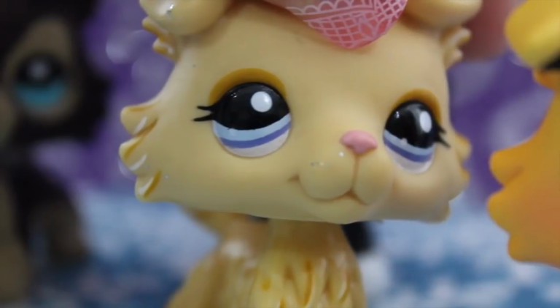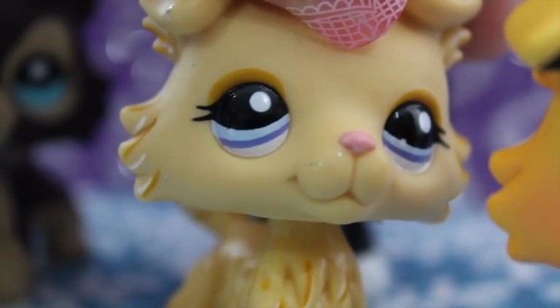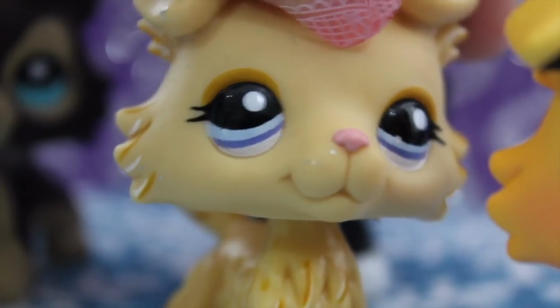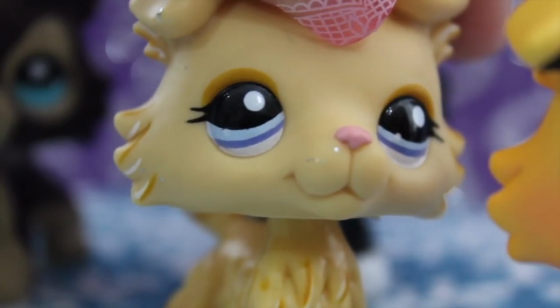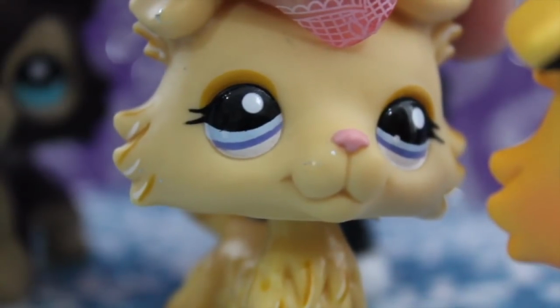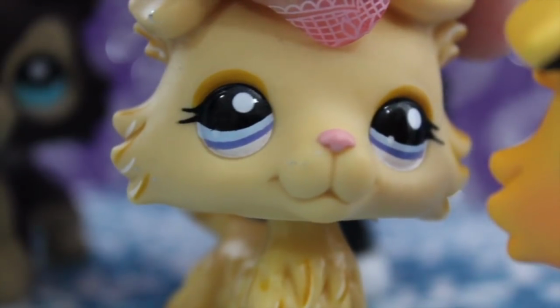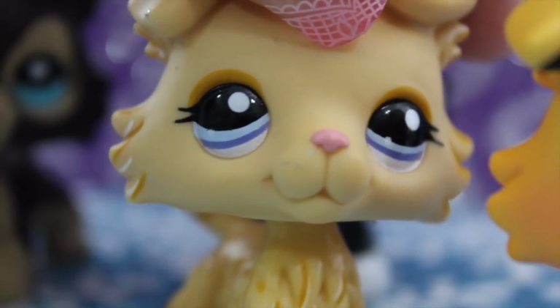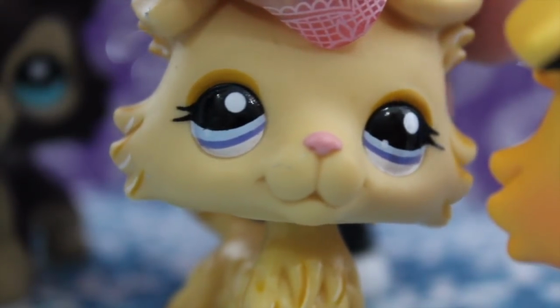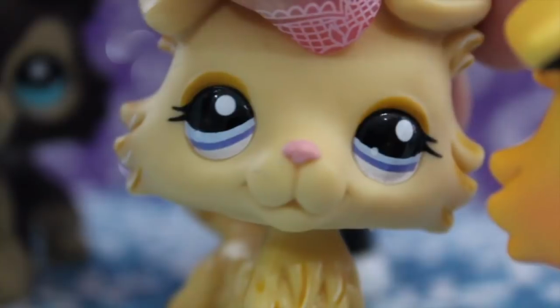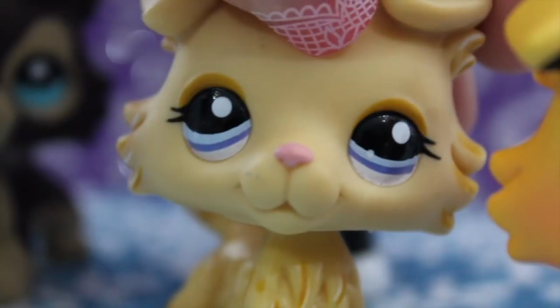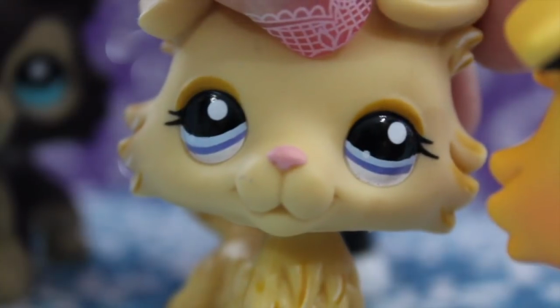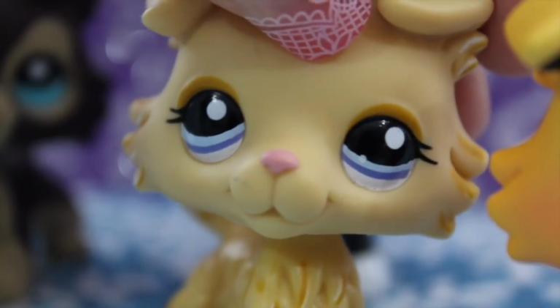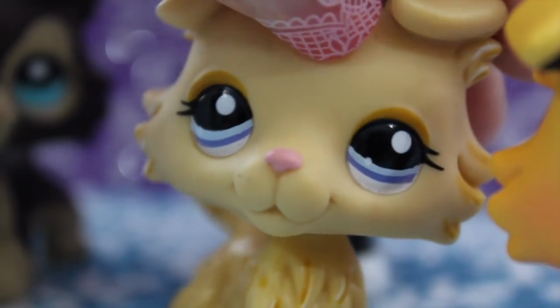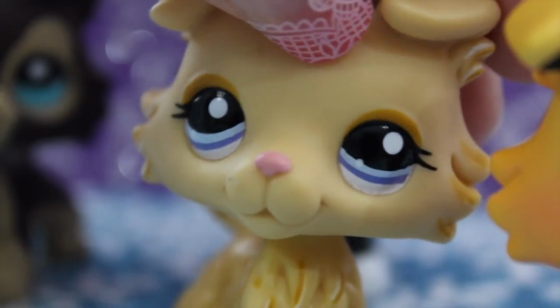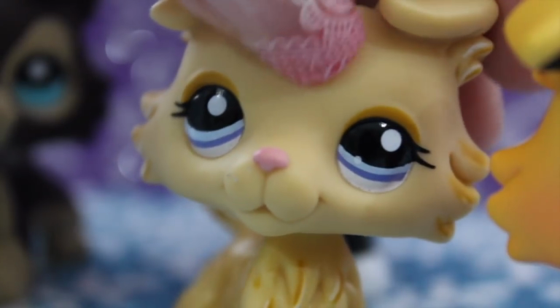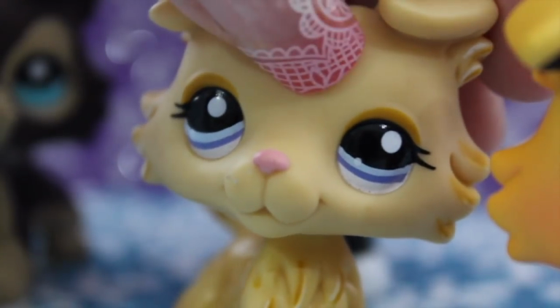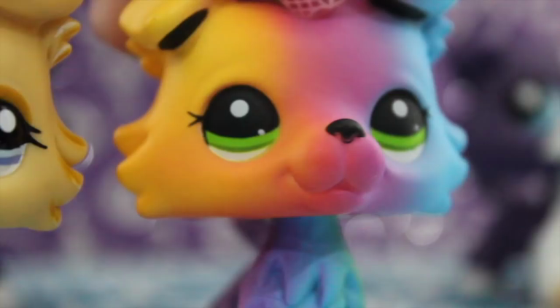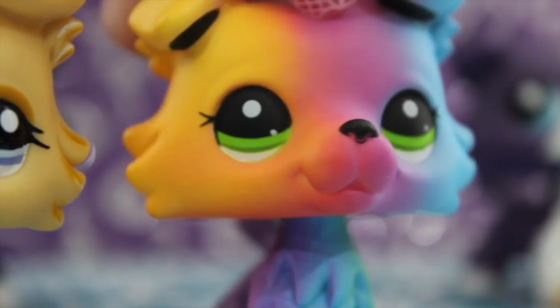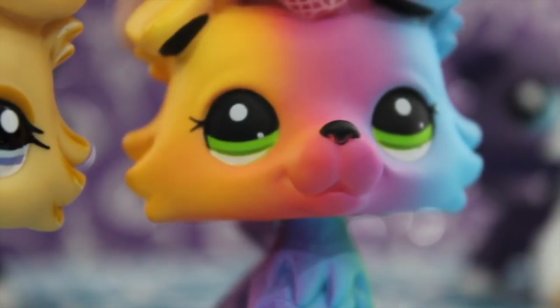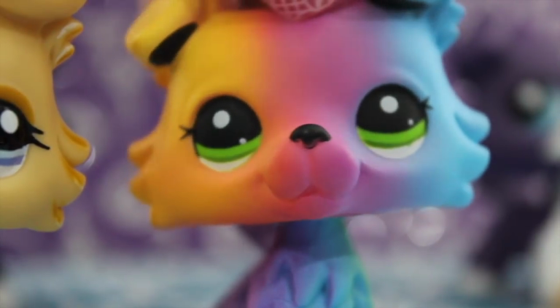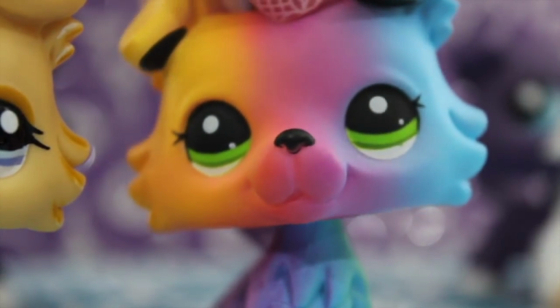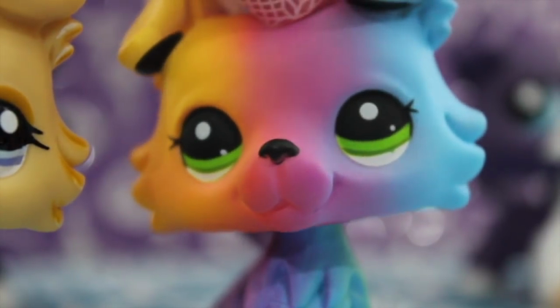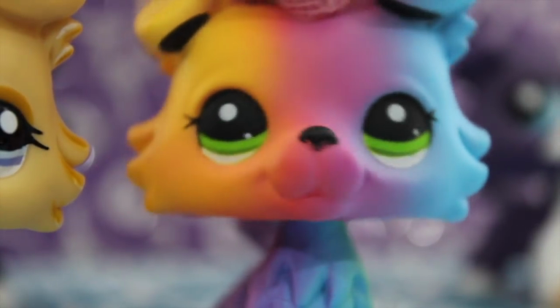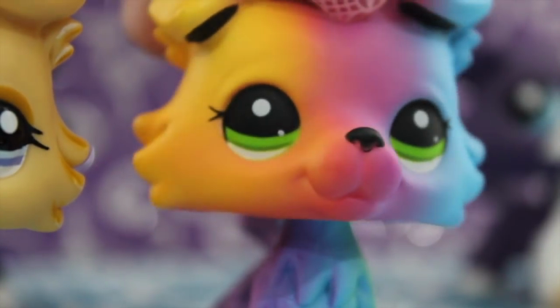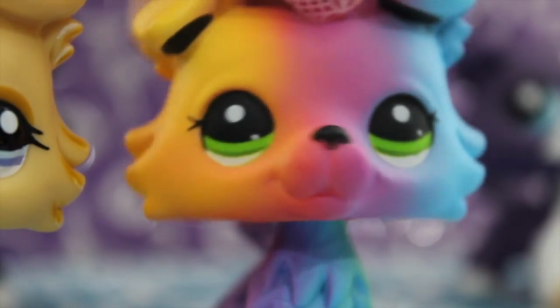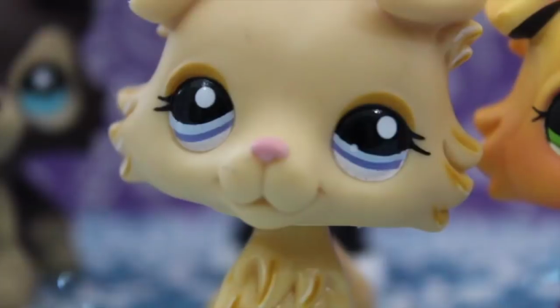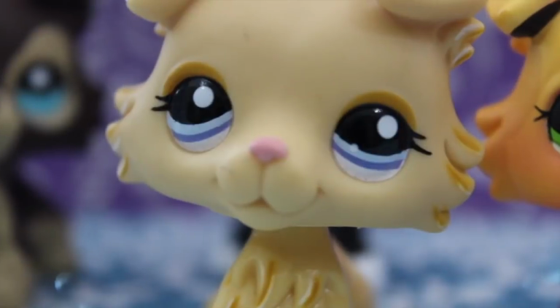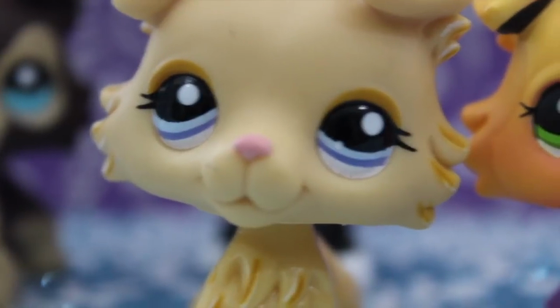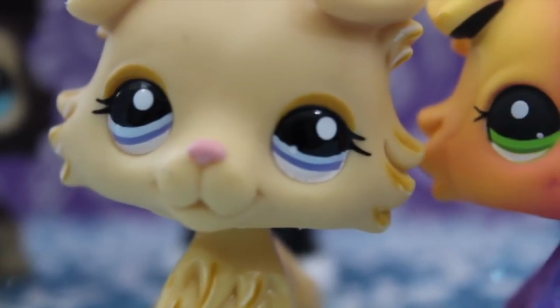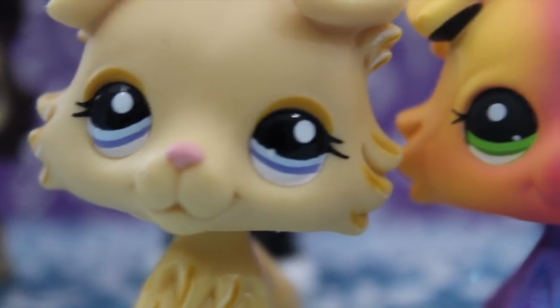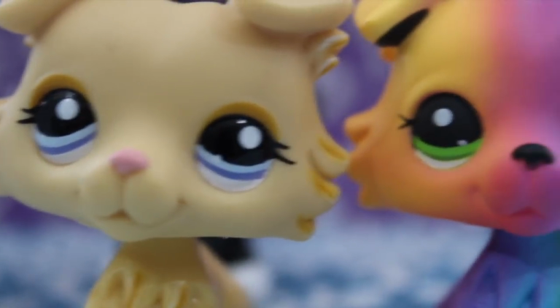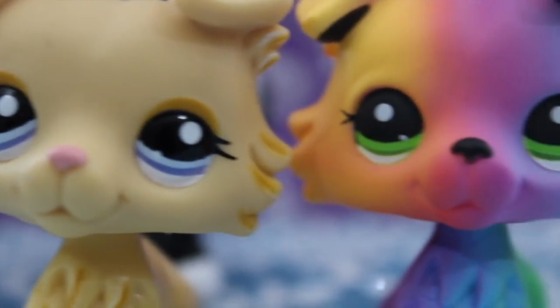Another difference is the eyes. The authentic collie has glossy eyes, but the fakes have dull, matte eyes. The difference is pretty noticeable.